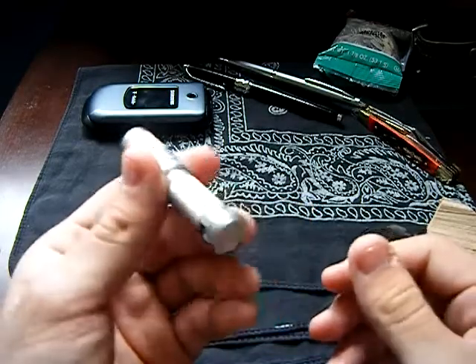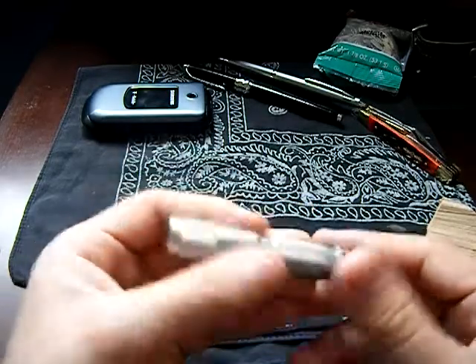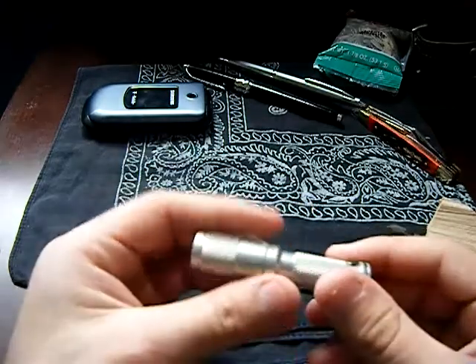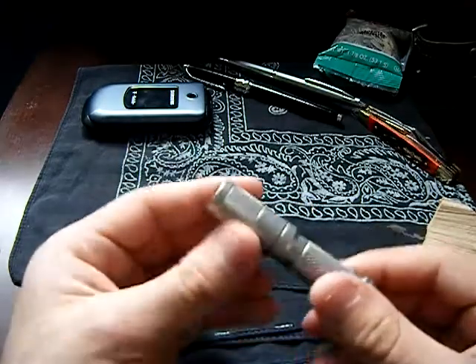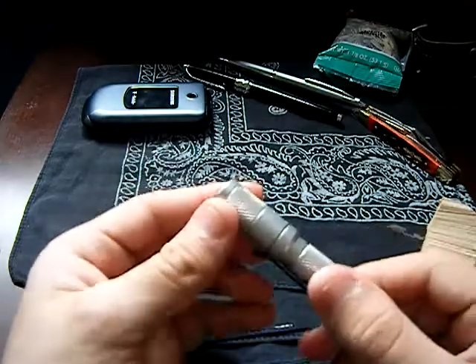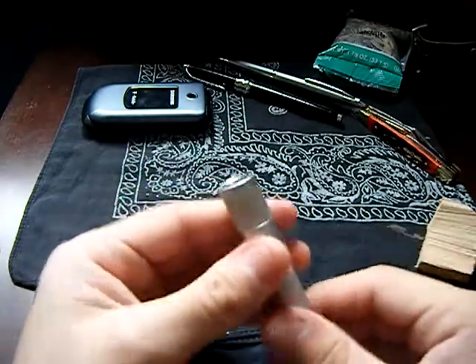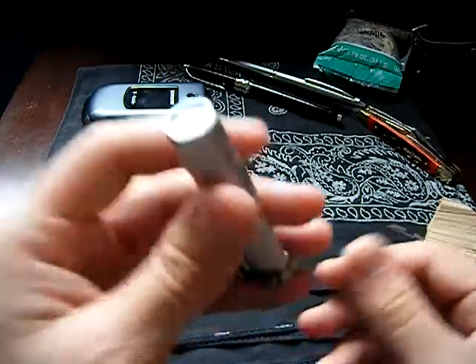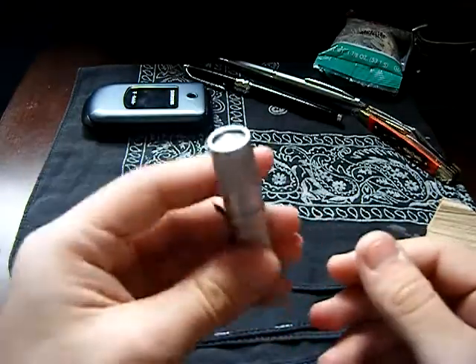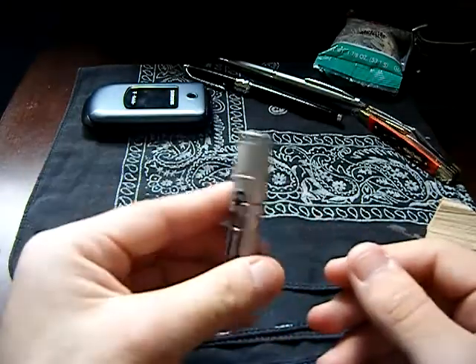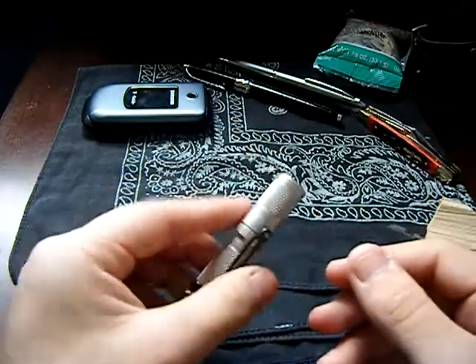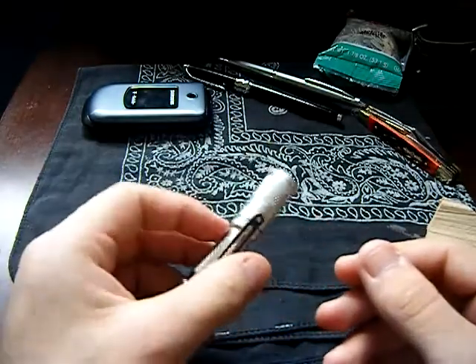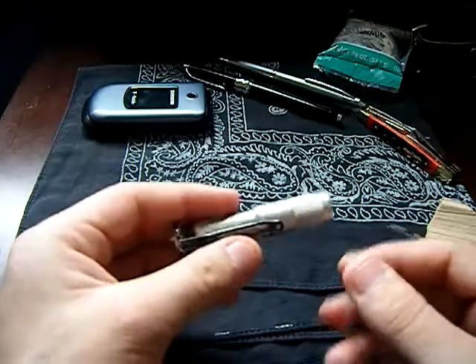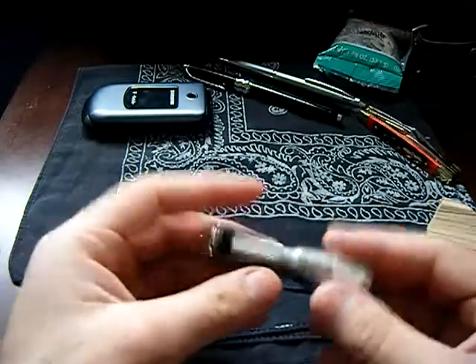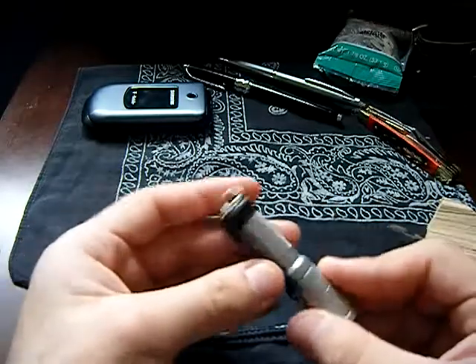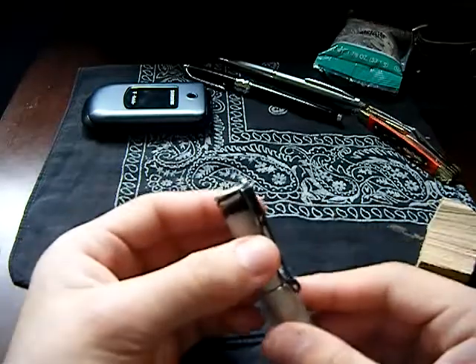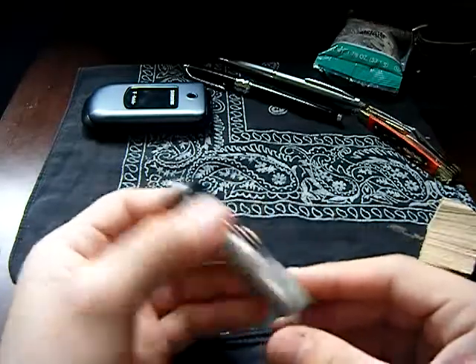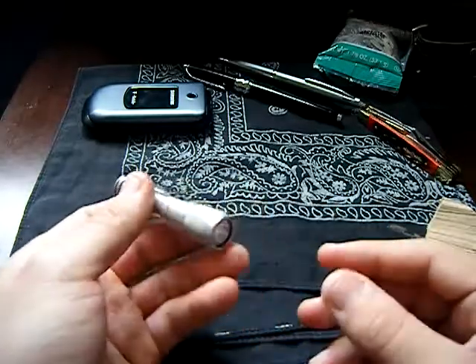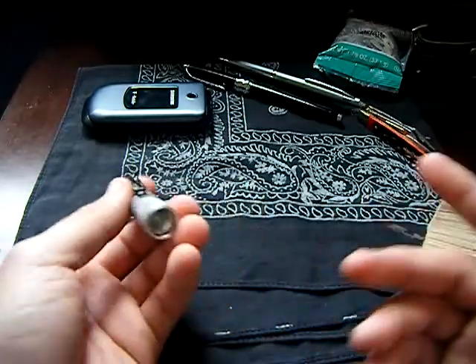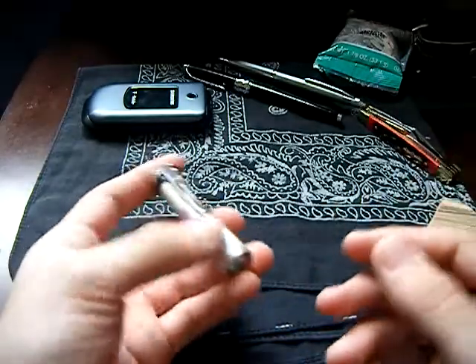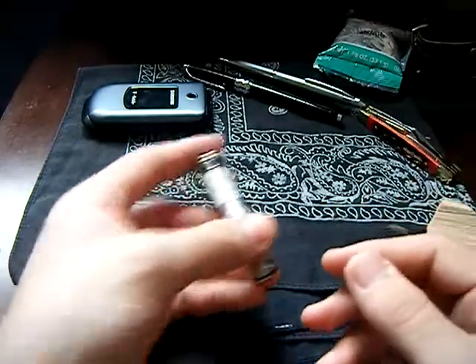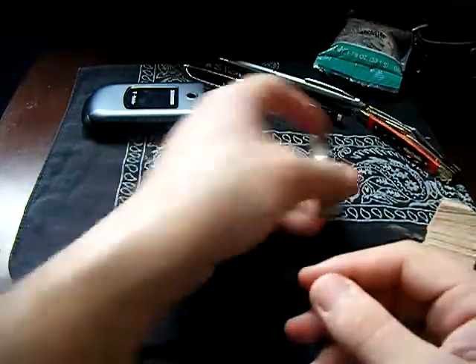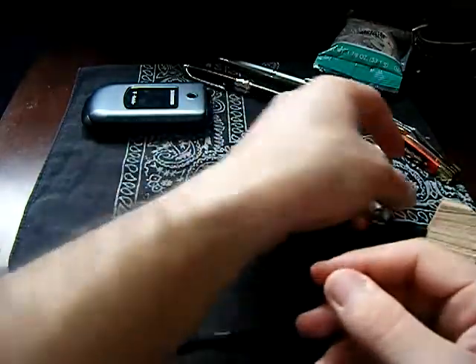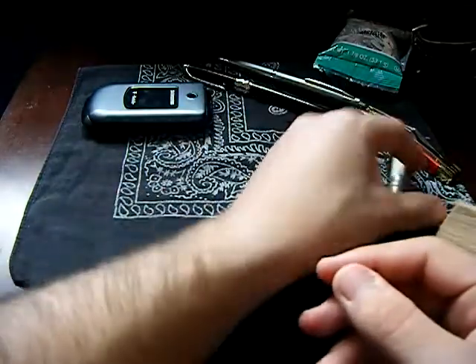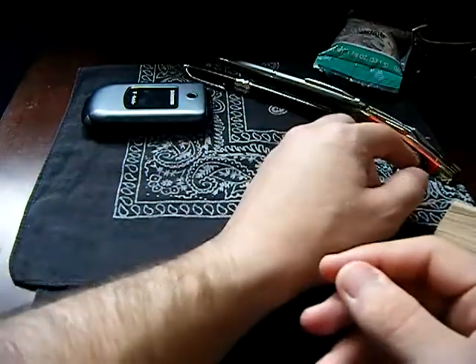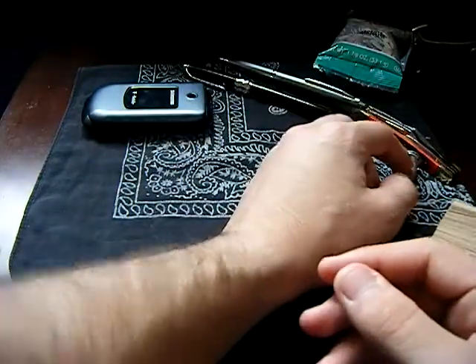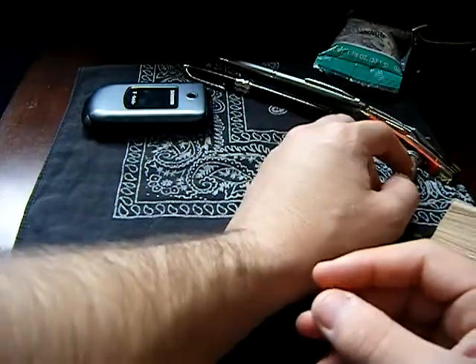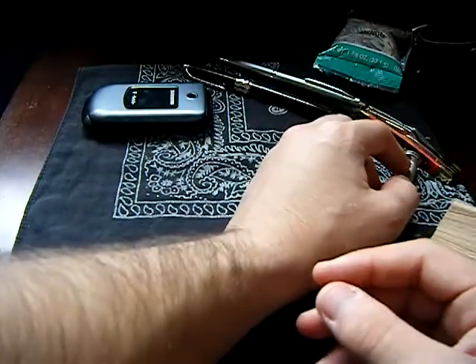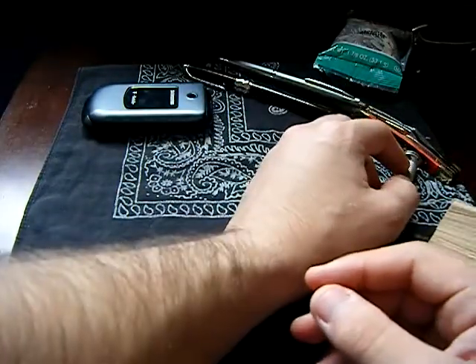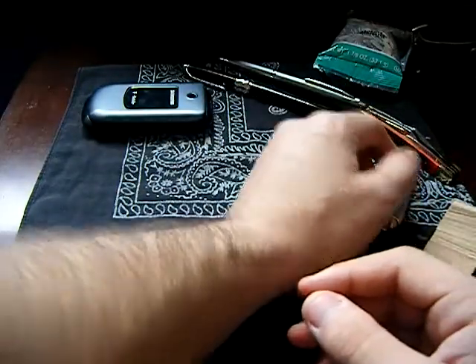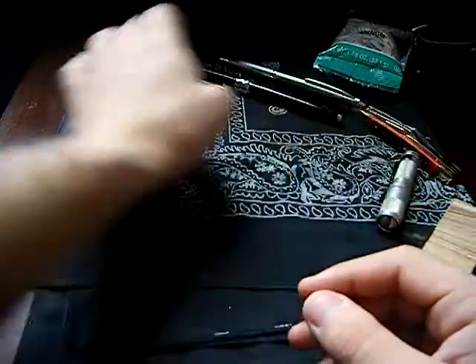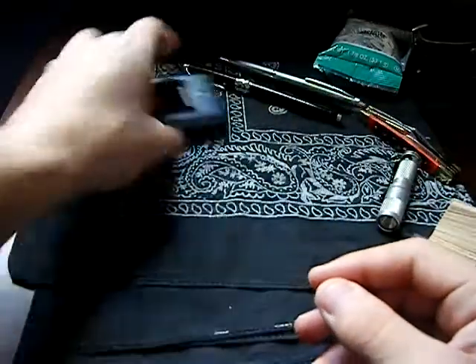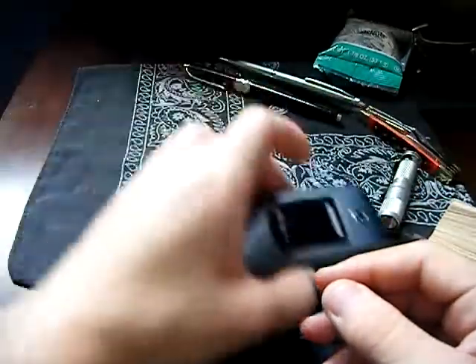I also carry a Meritex flashlight — it's got three modes and it's perfect for just throwing in my pocket. And my phone, of course.